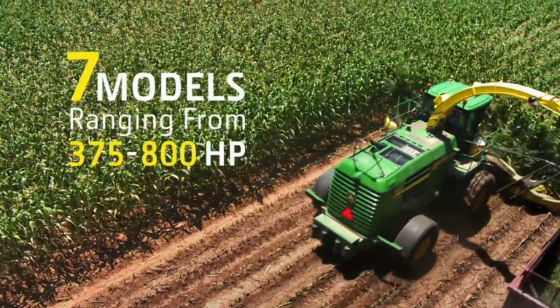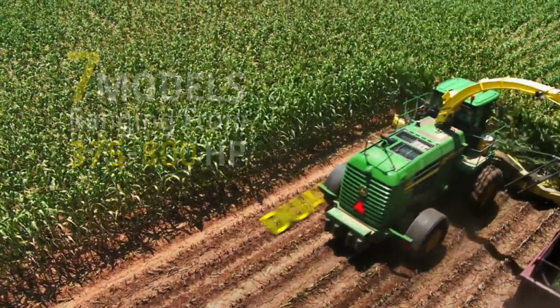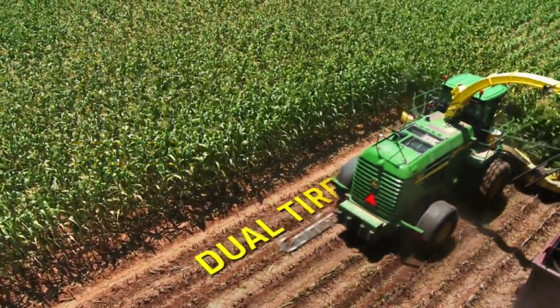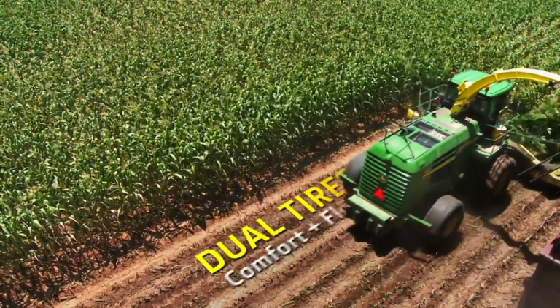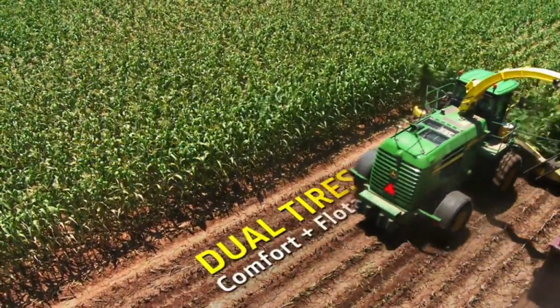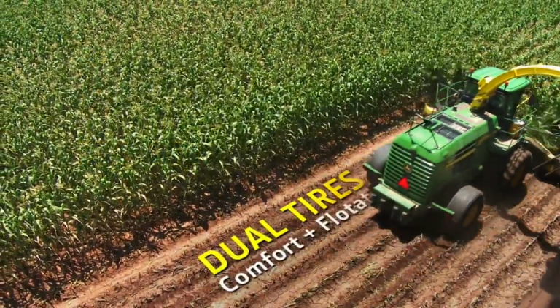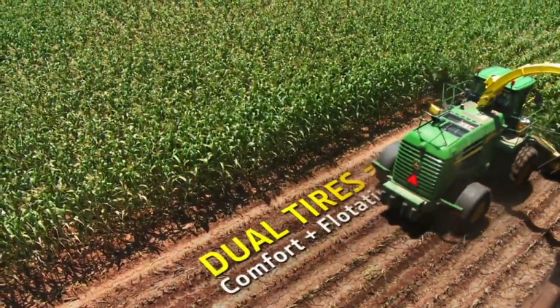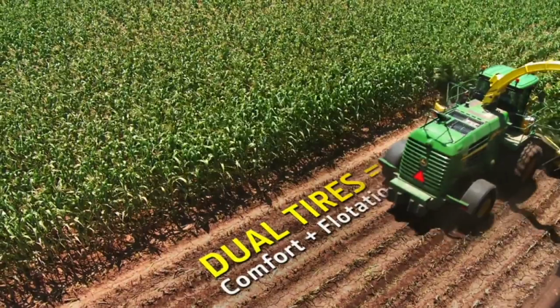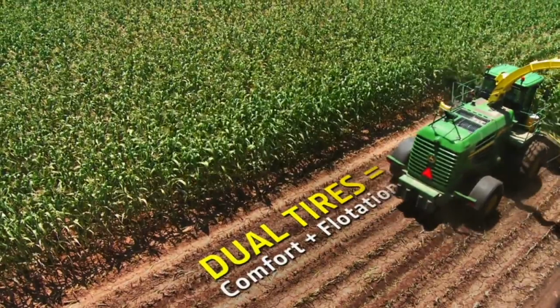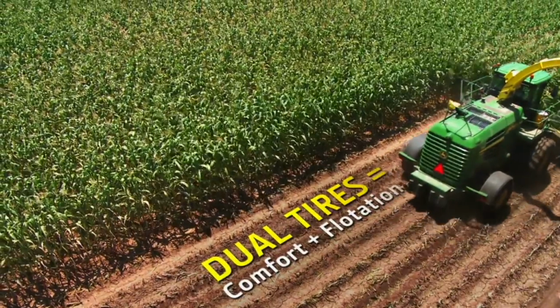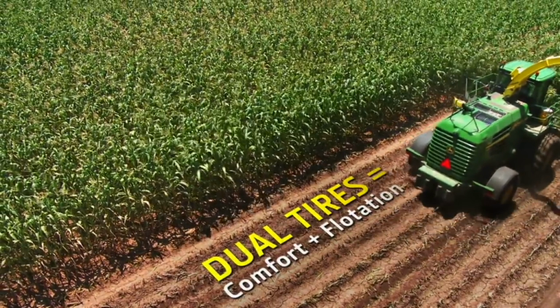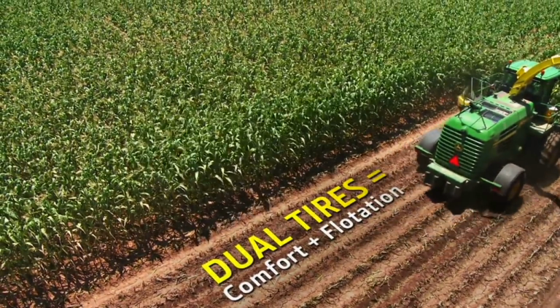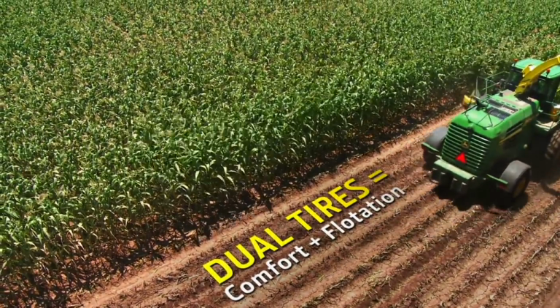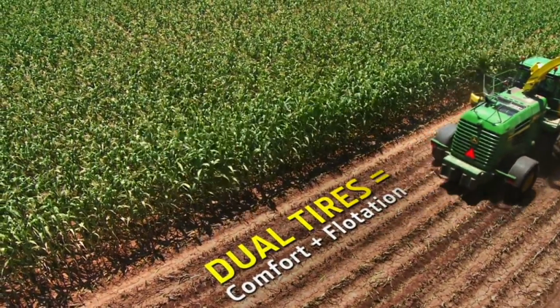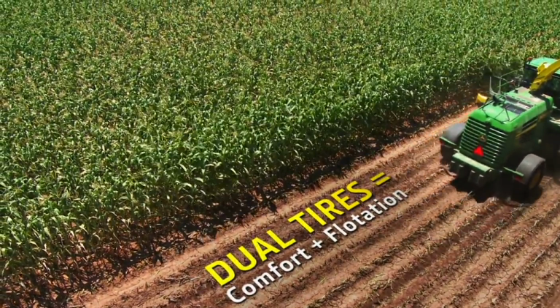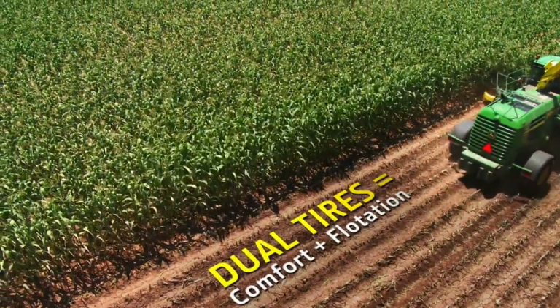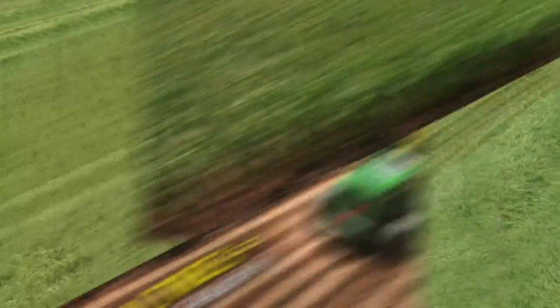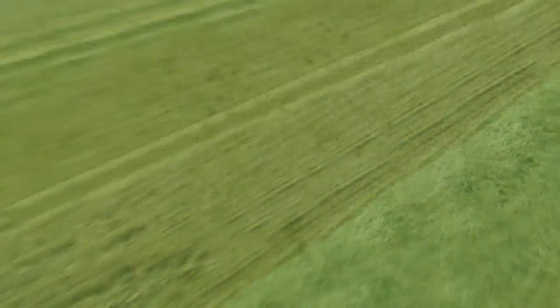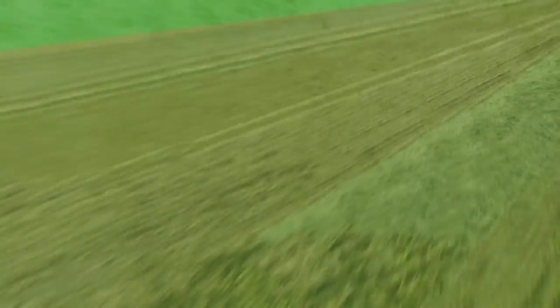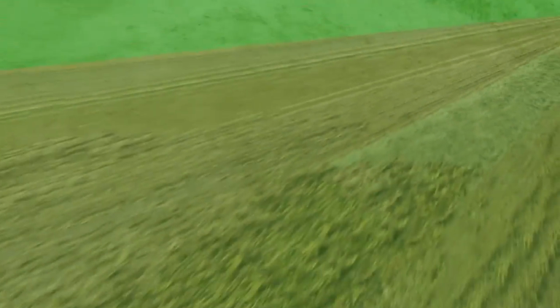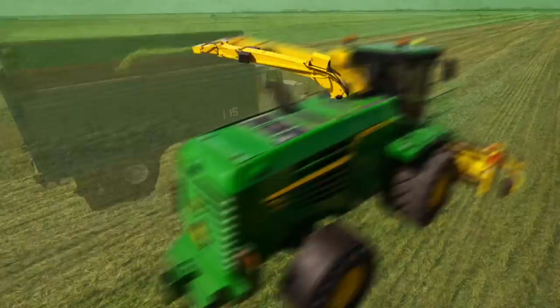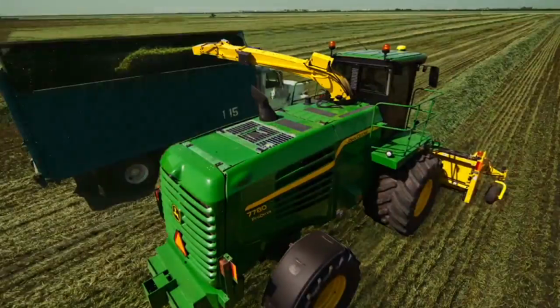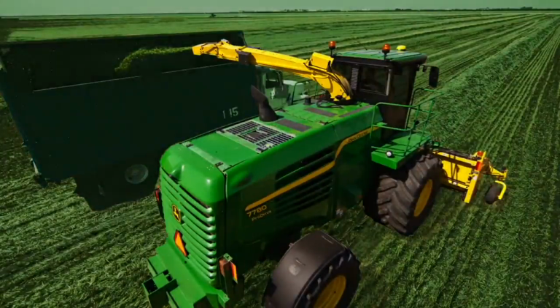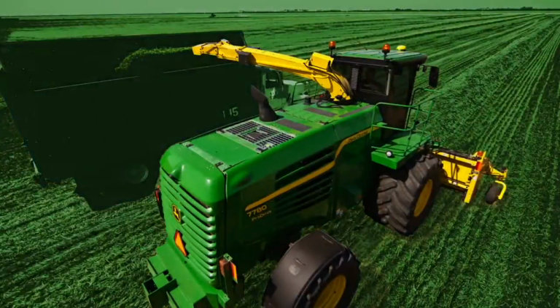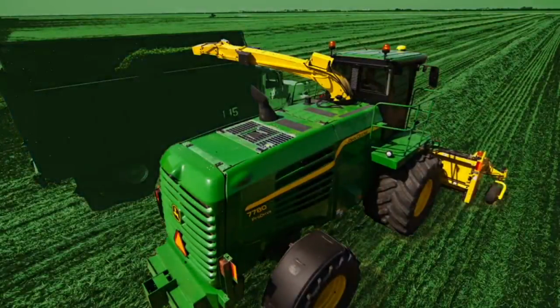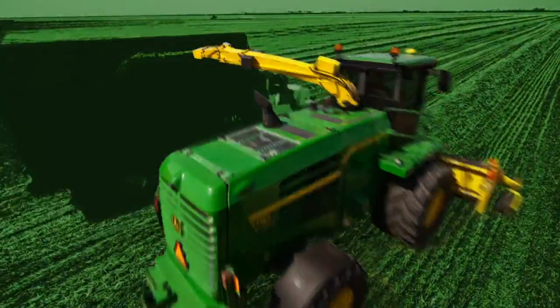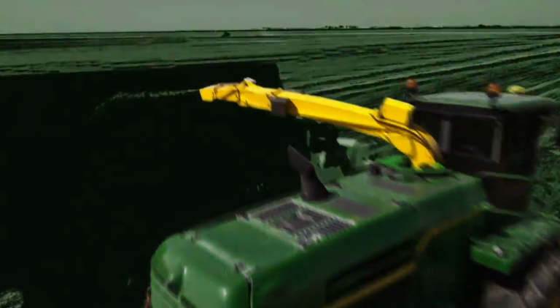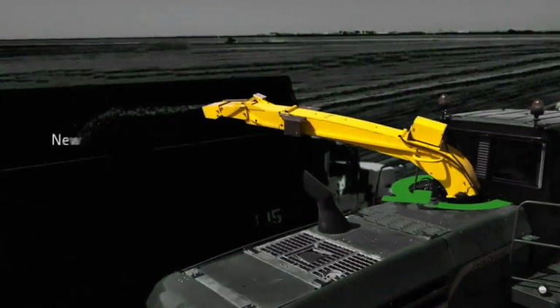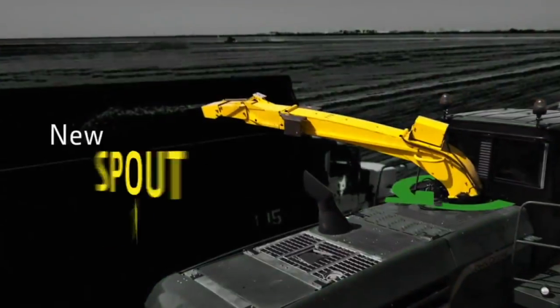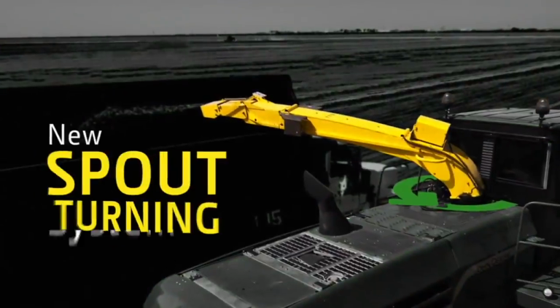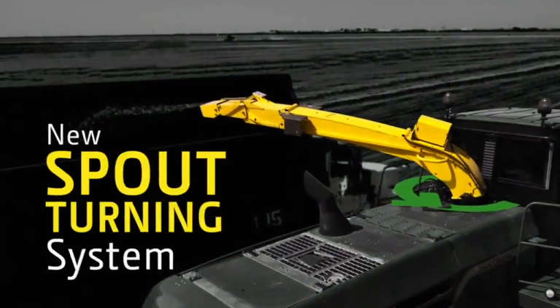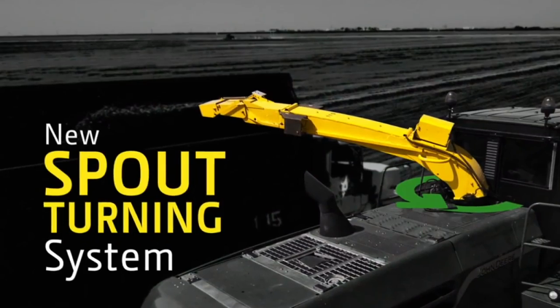Available dual tires for improved ride comfort and flotation, and a new spout turning system for better functionality.